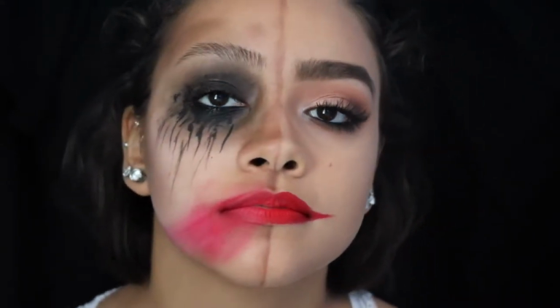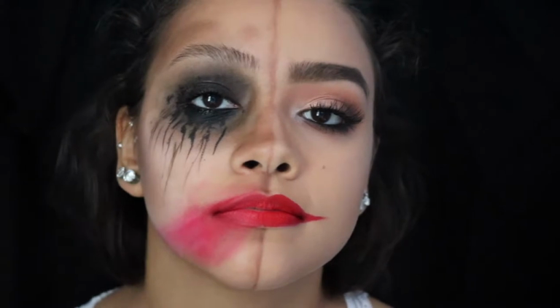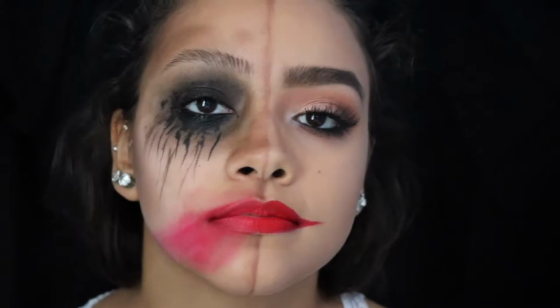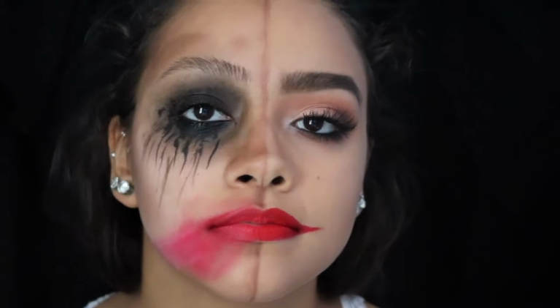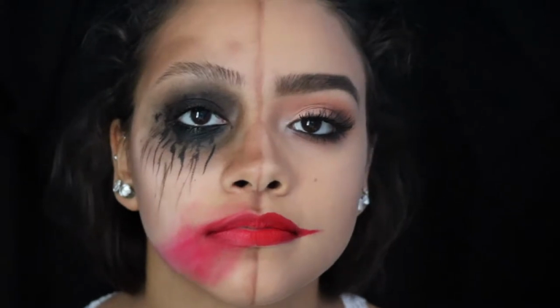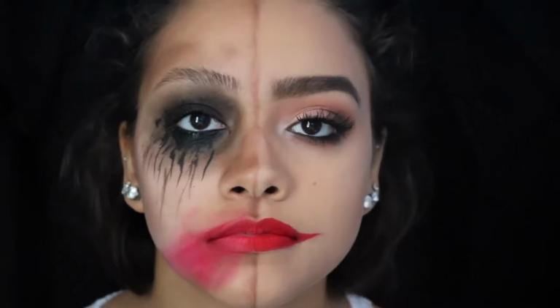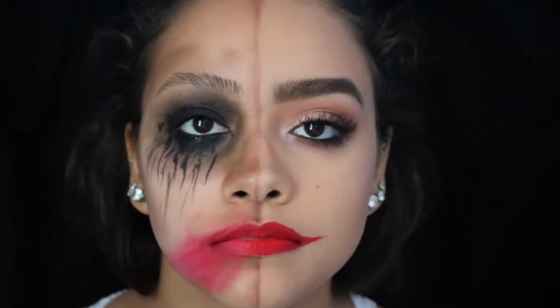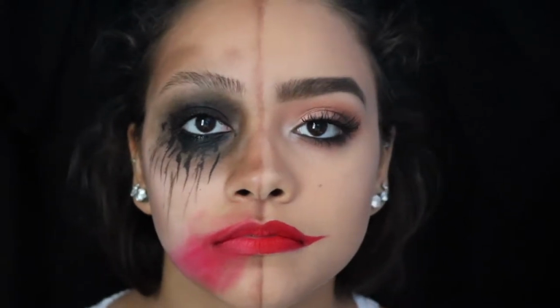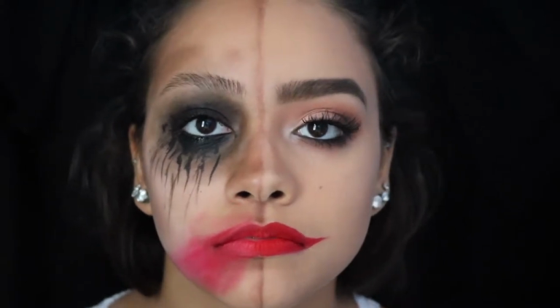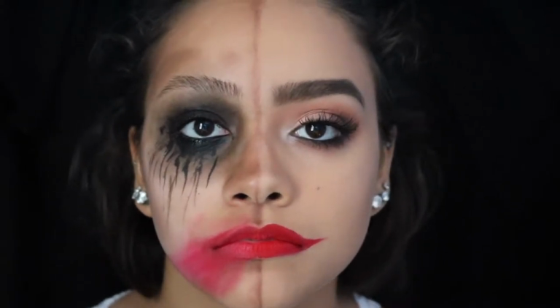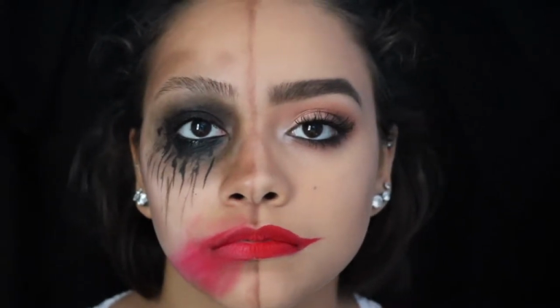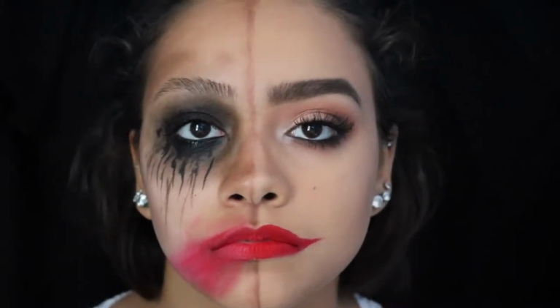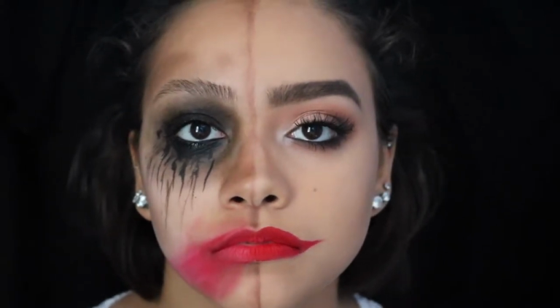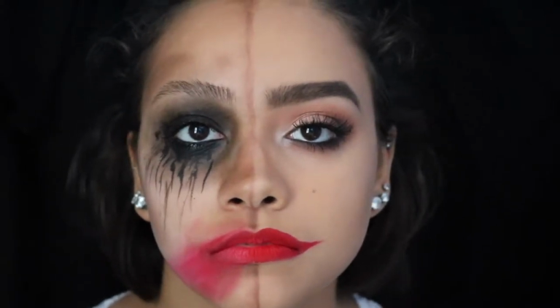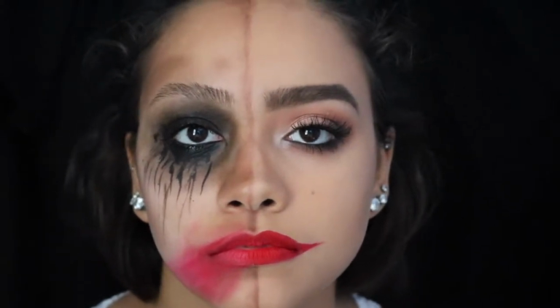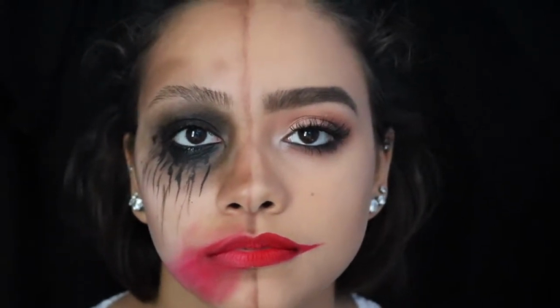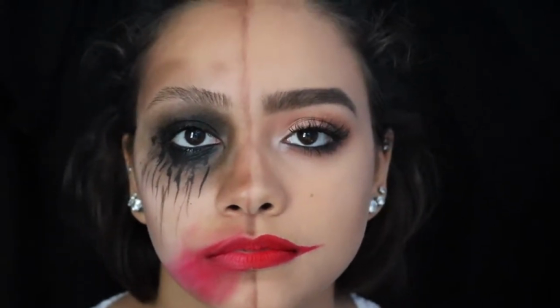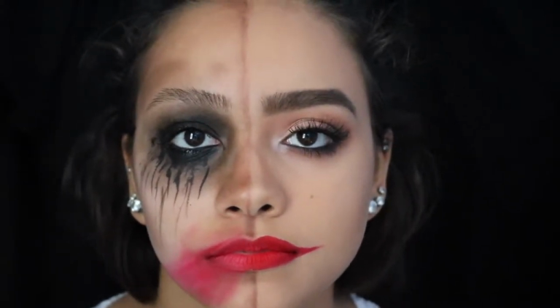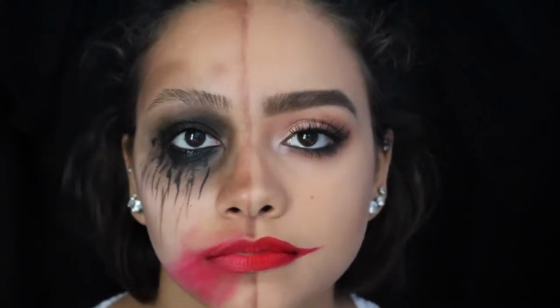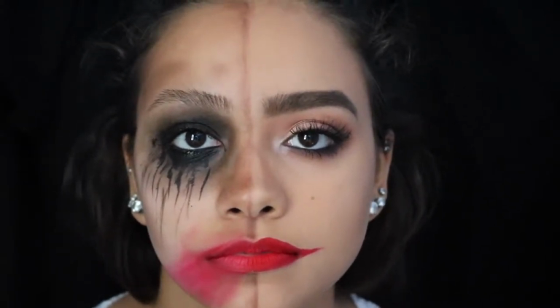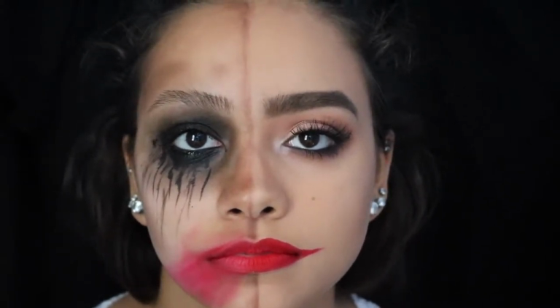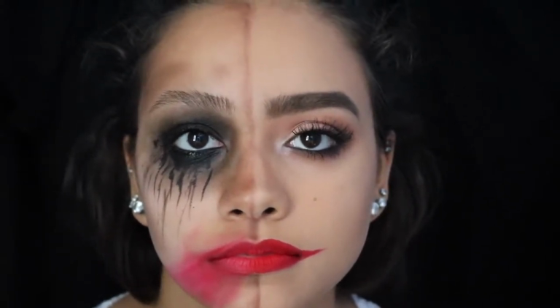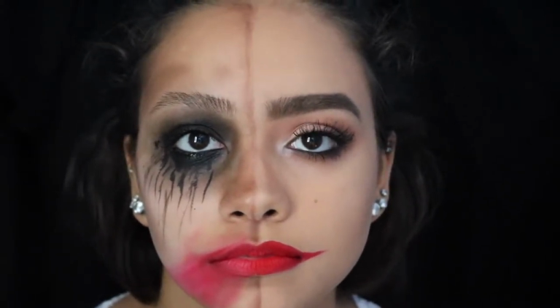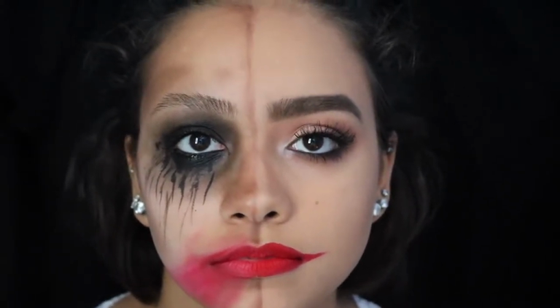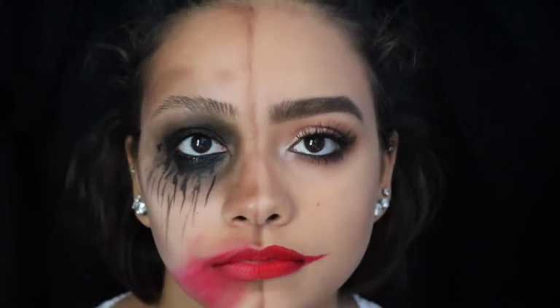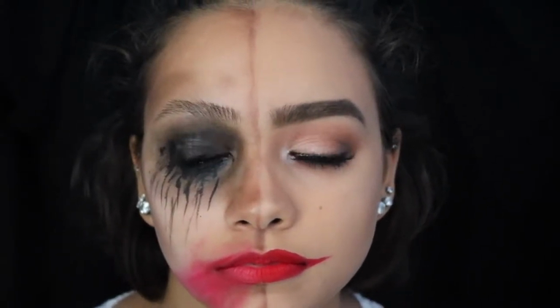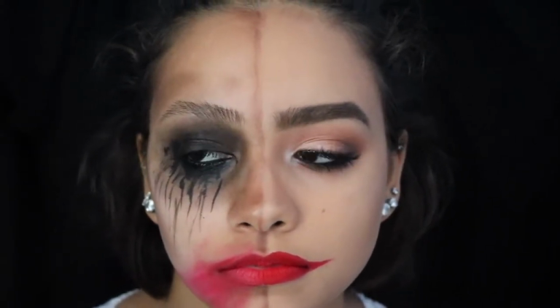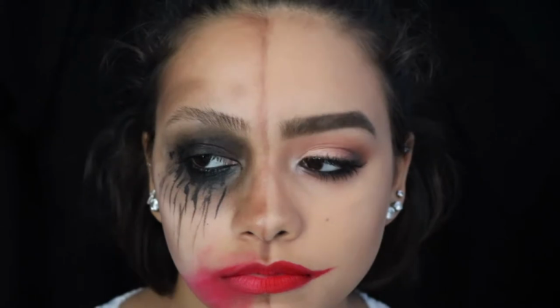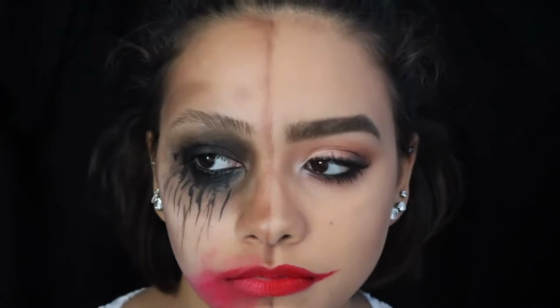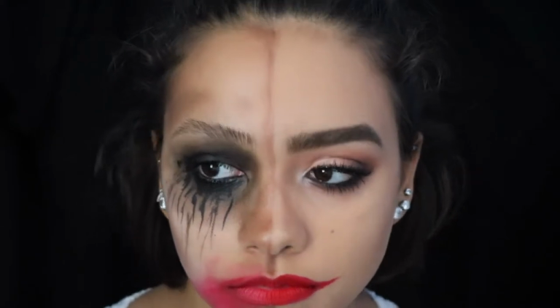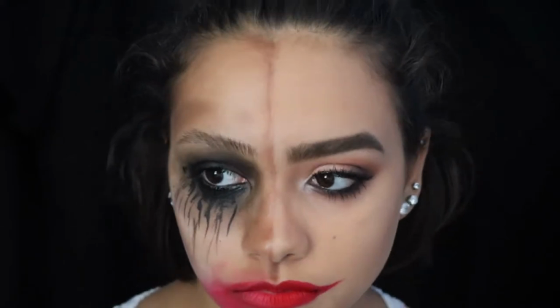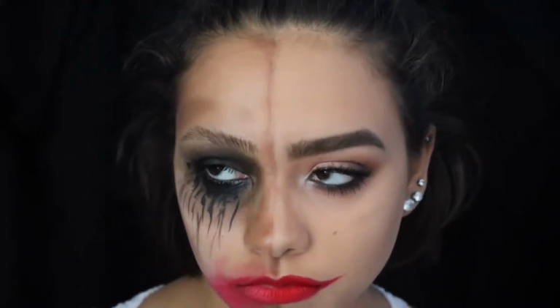I feel like this is definitely a unique and different Halloween look, and if you're interested in seeing how I got this, just keep watching.